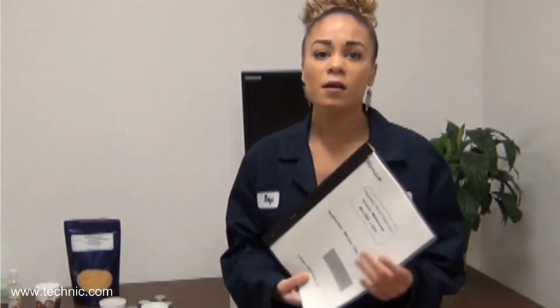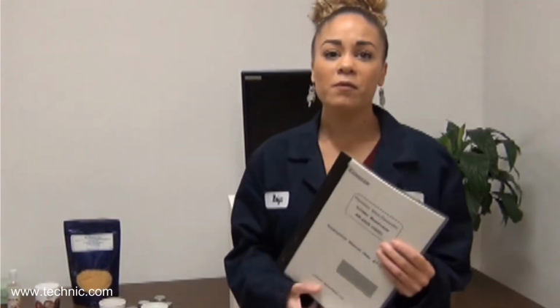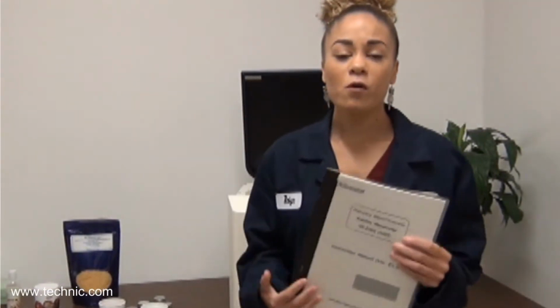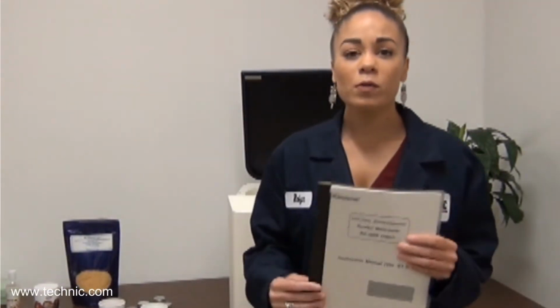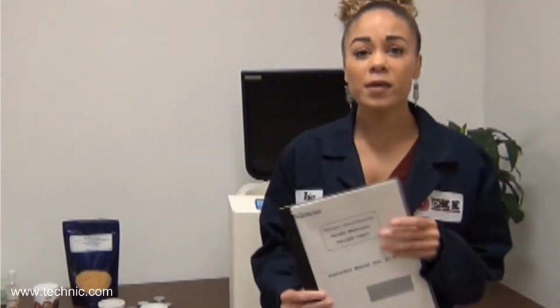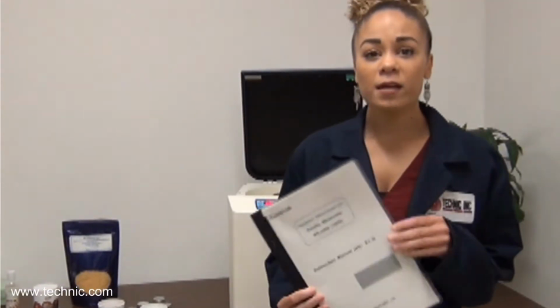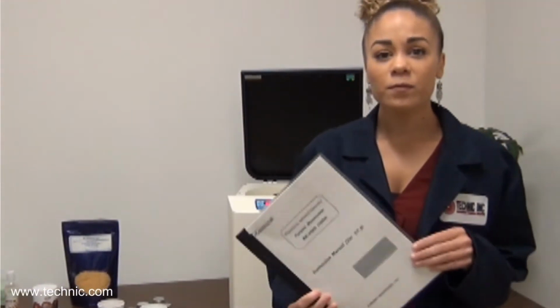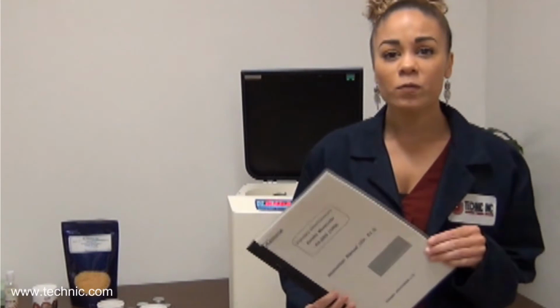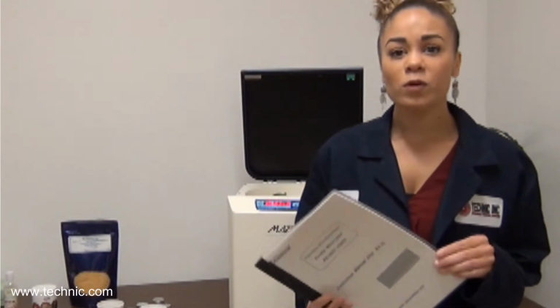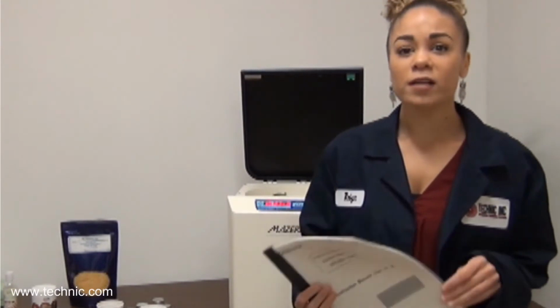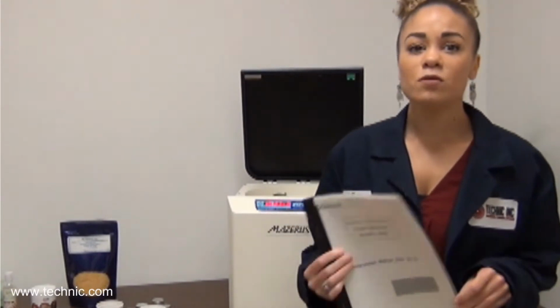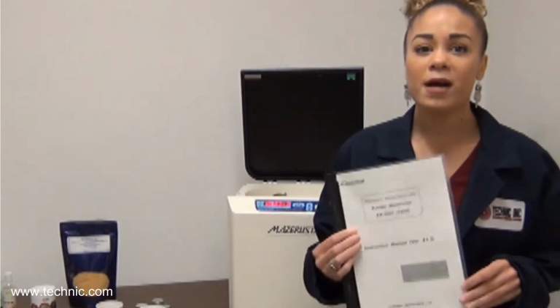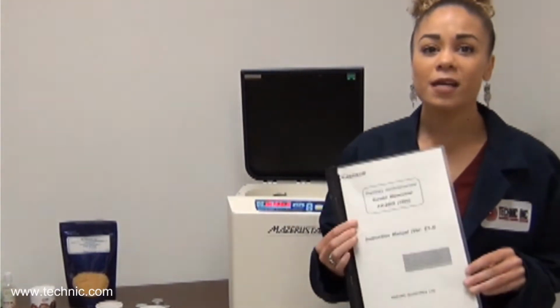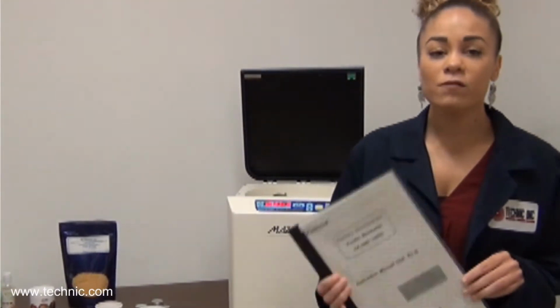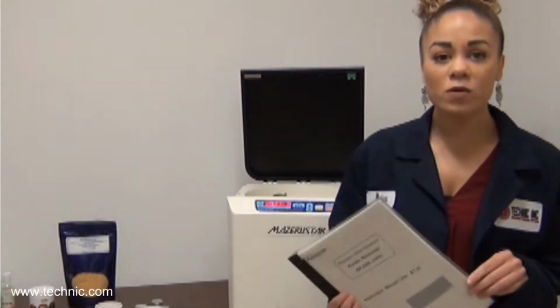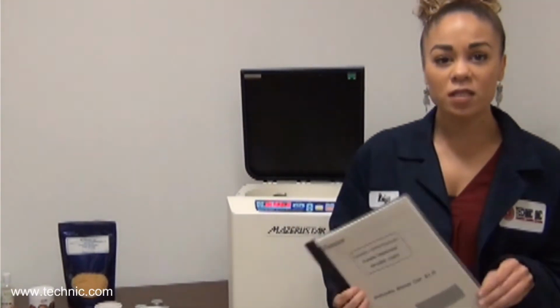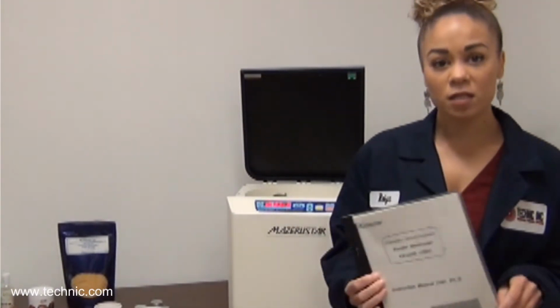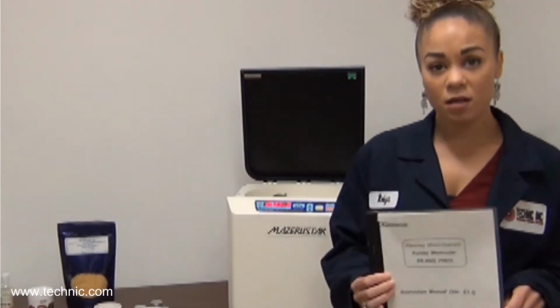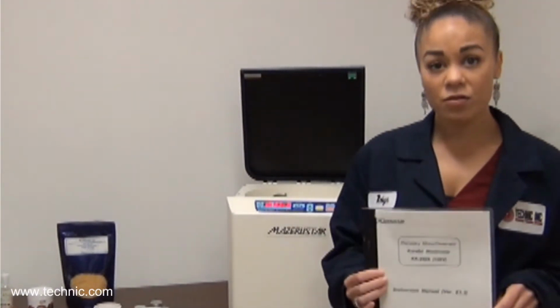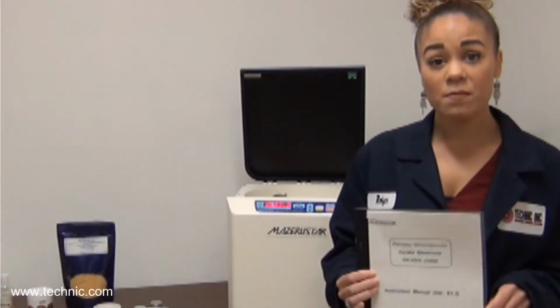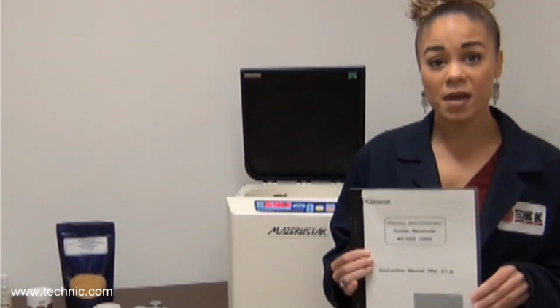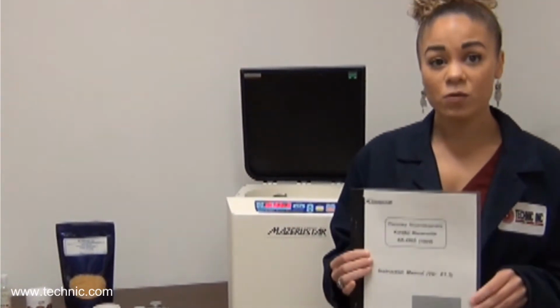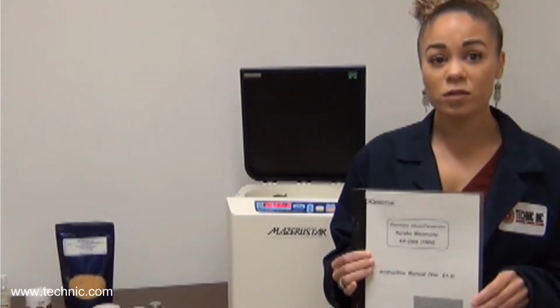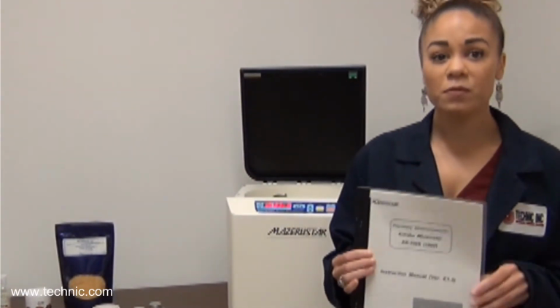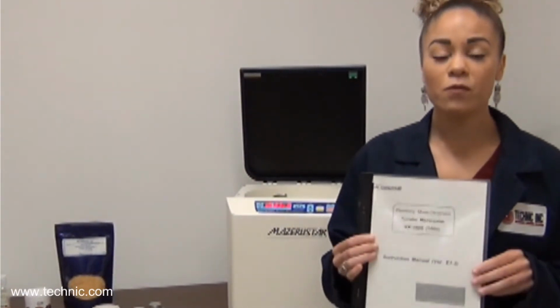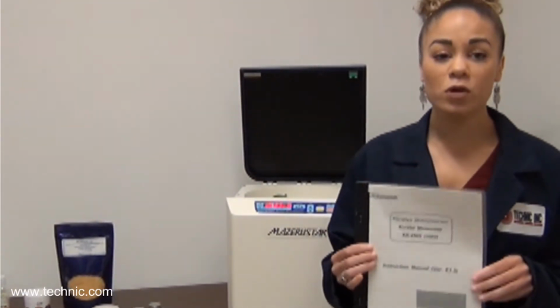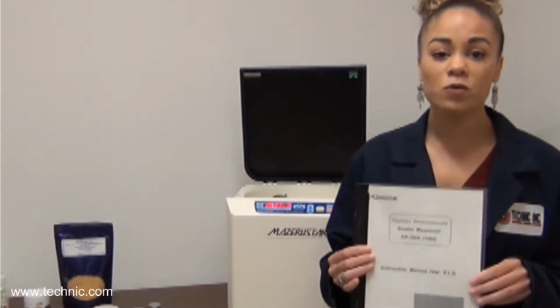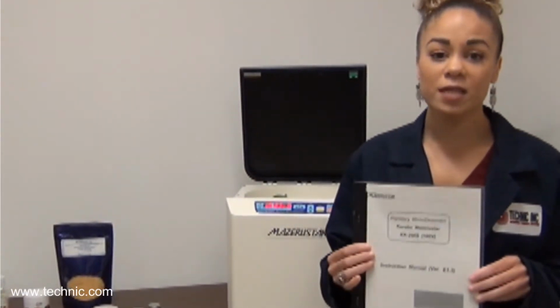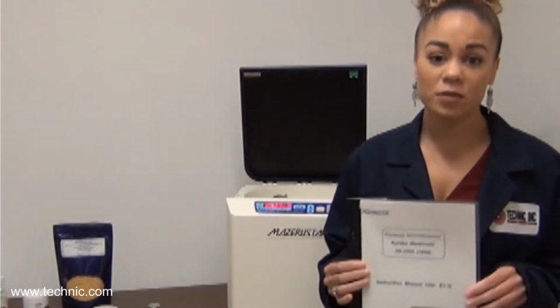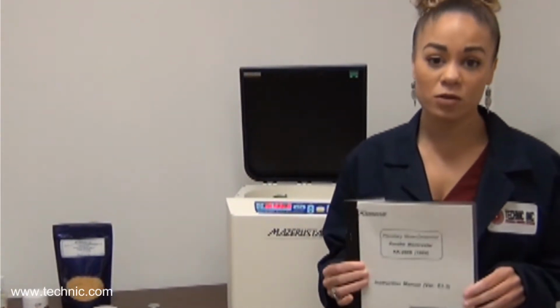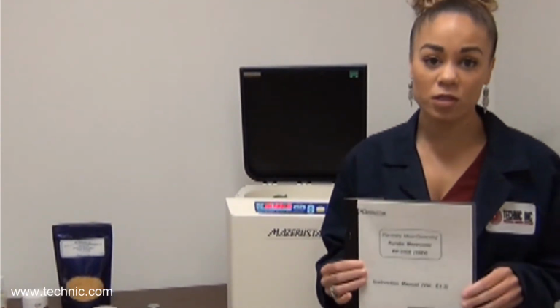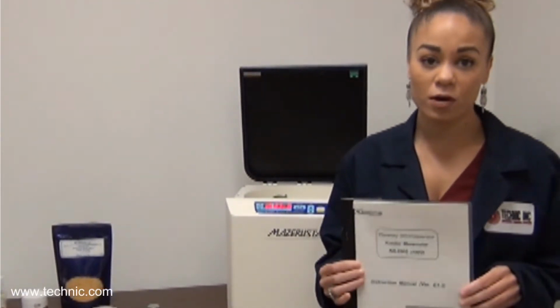Before we begin, we would like to remind everyone to consult their manuals before using the Missouri Star.